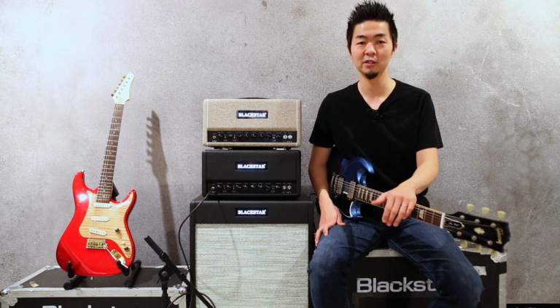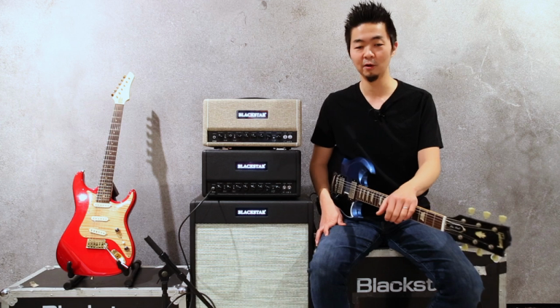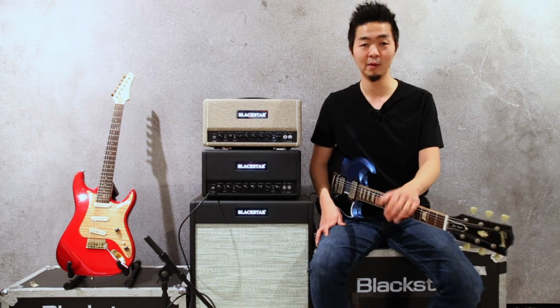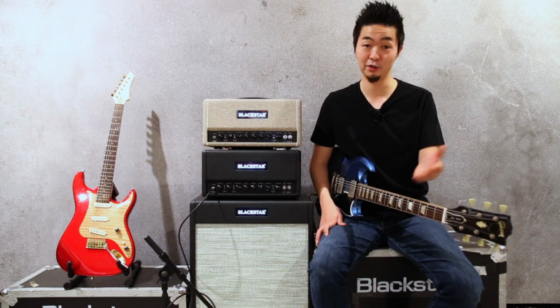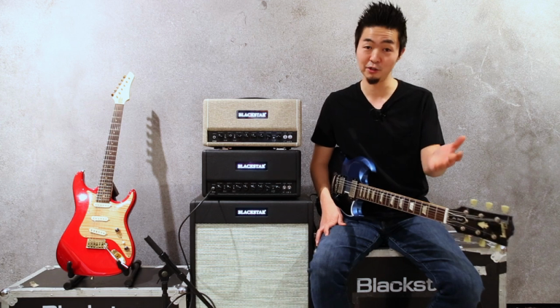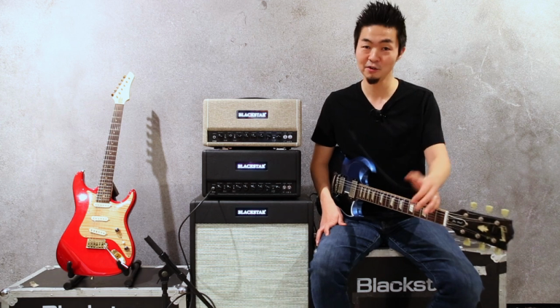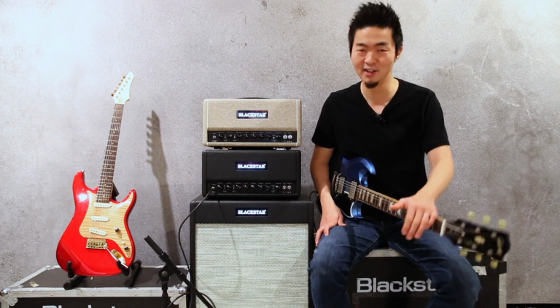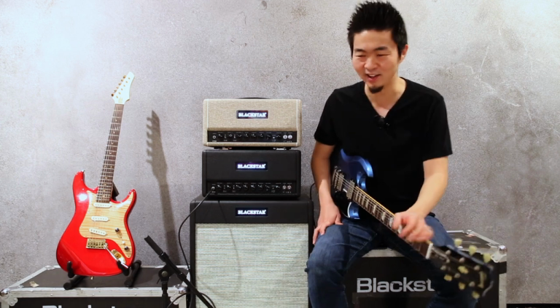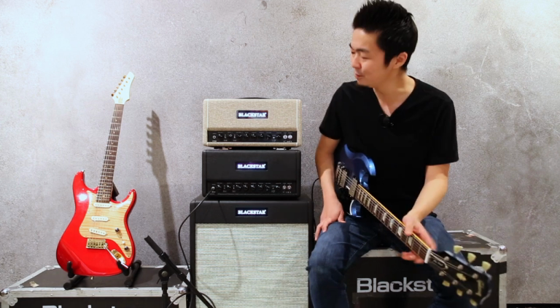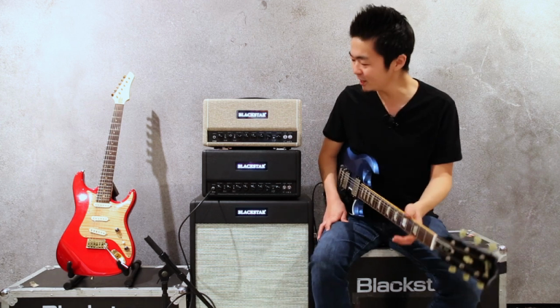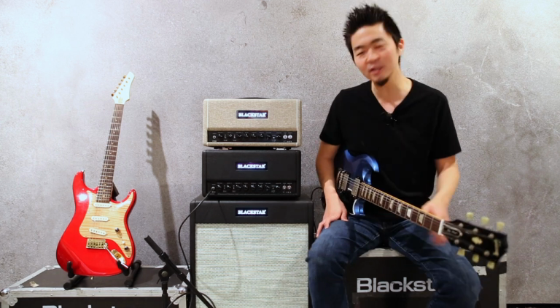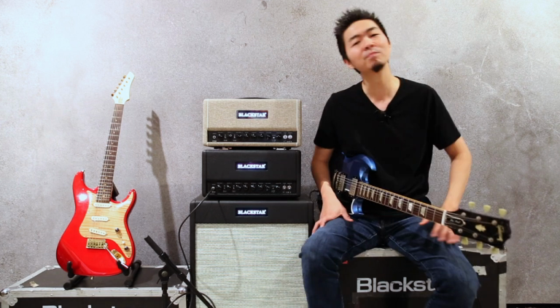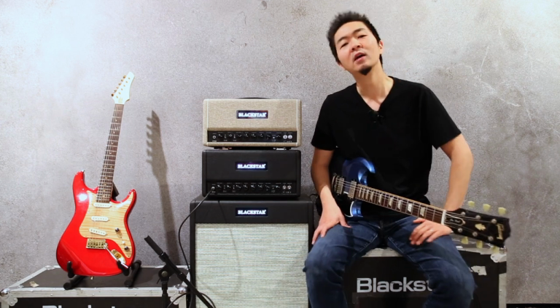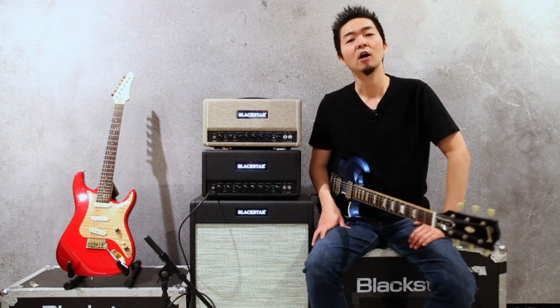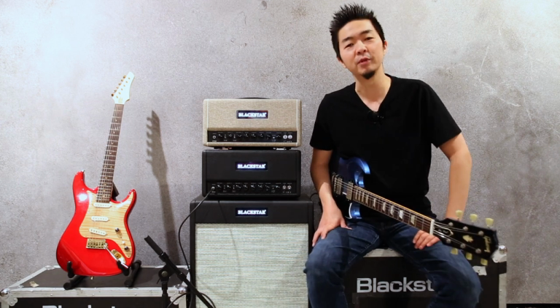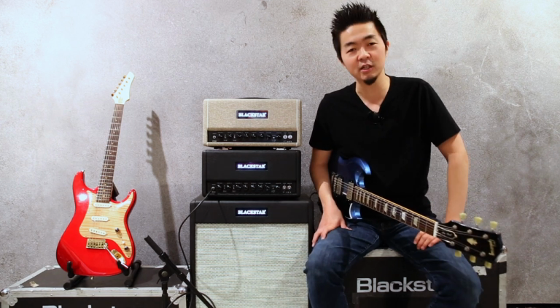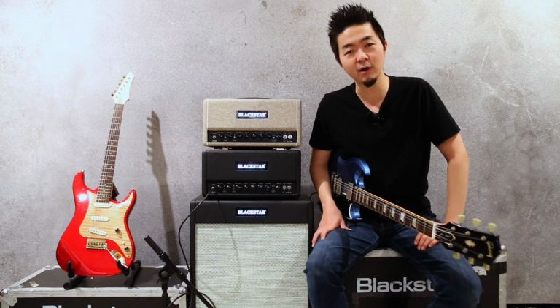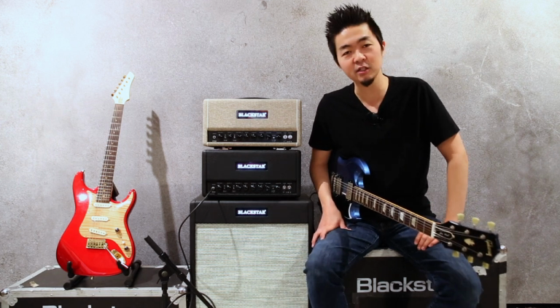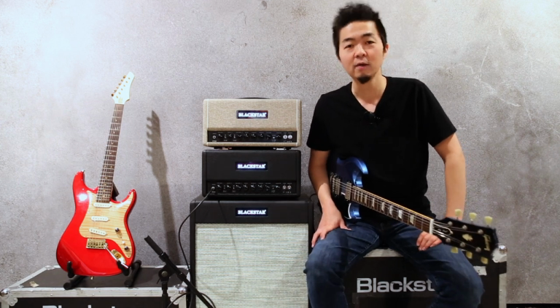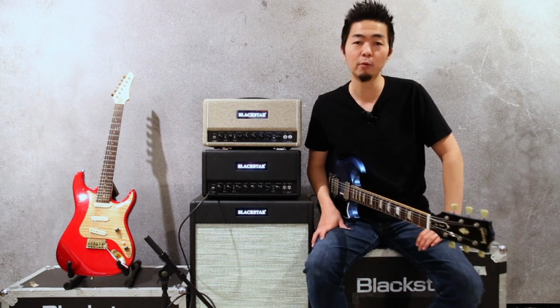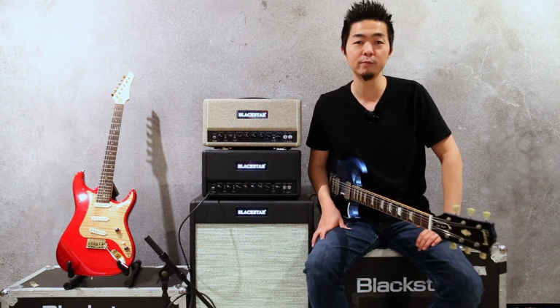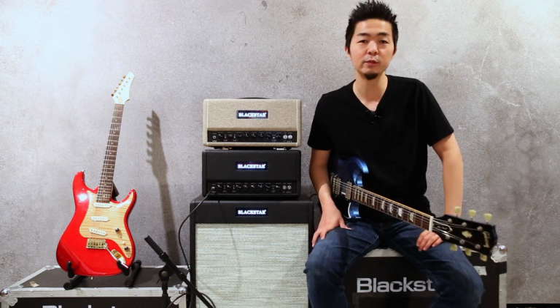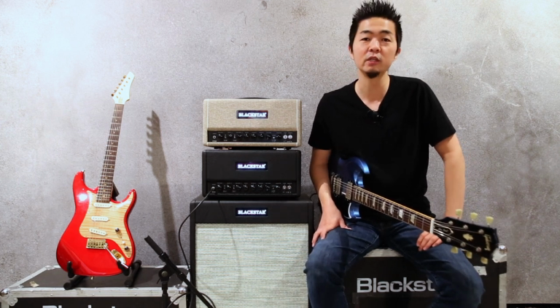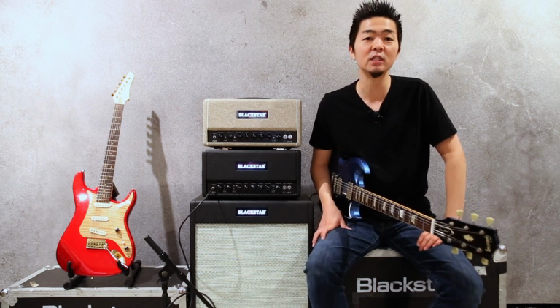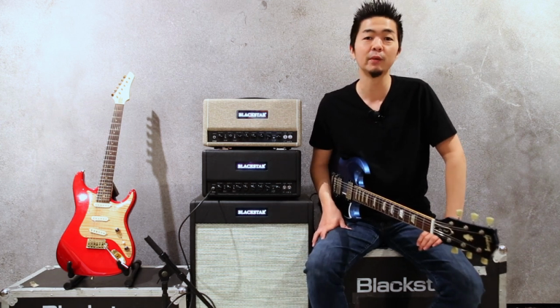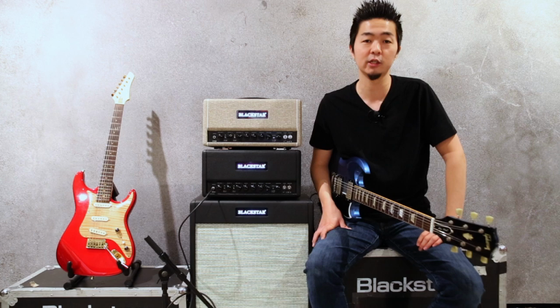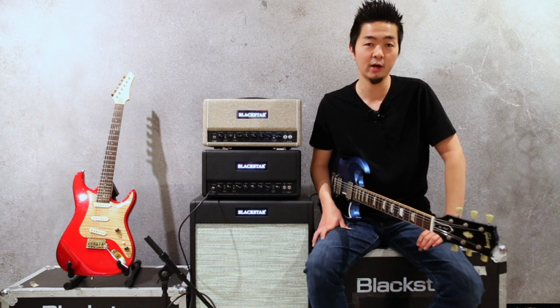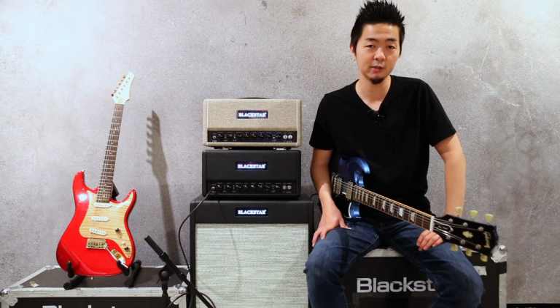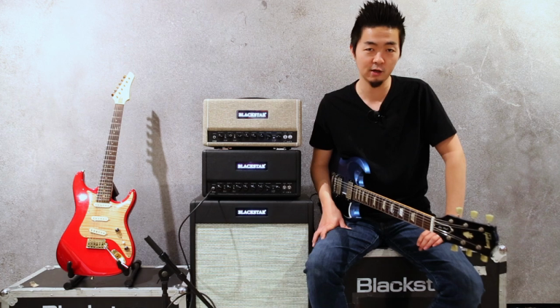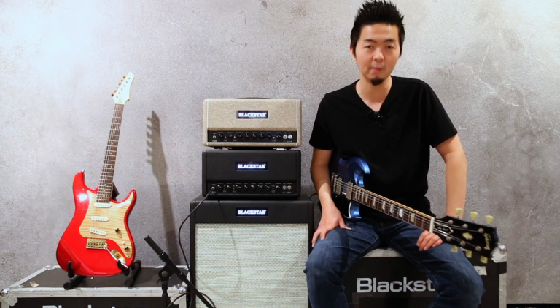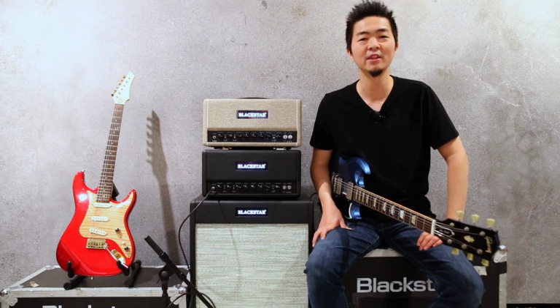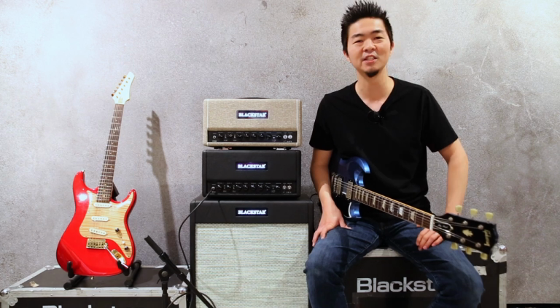I'm sure you do too. Anyway, hope you liked the comparison. For more information, please visit Blackstaramps.com. Thanks.